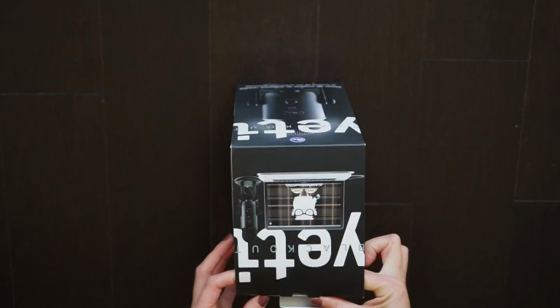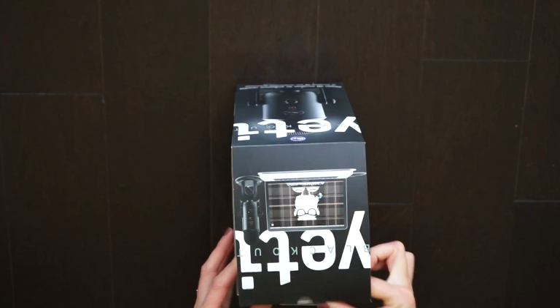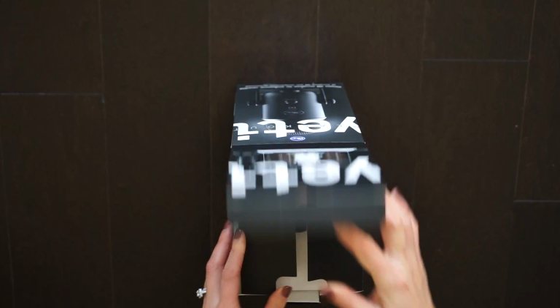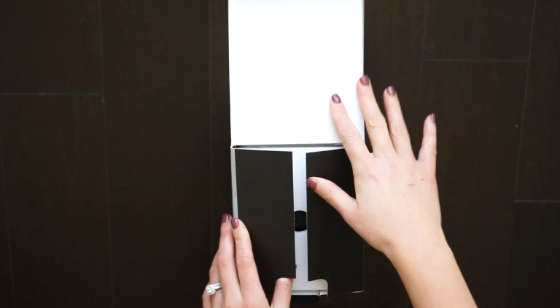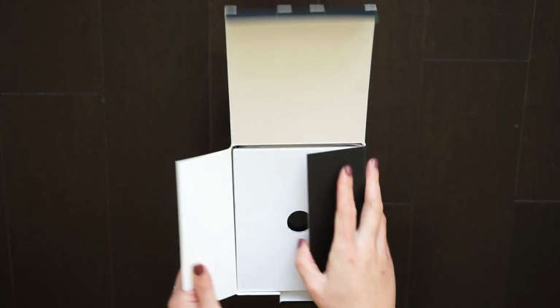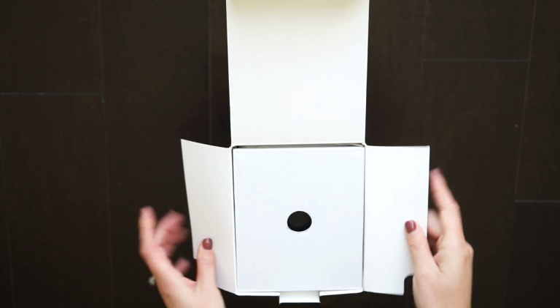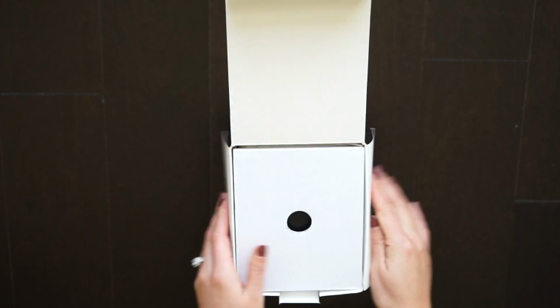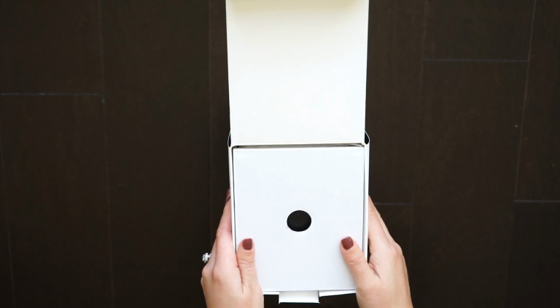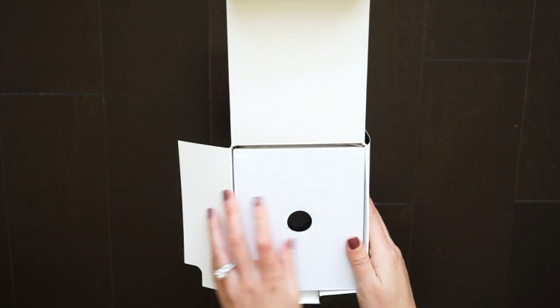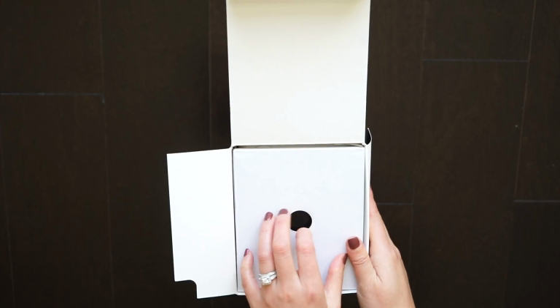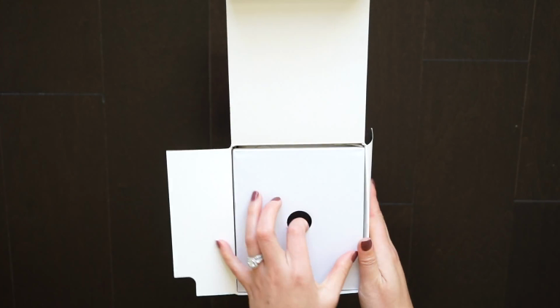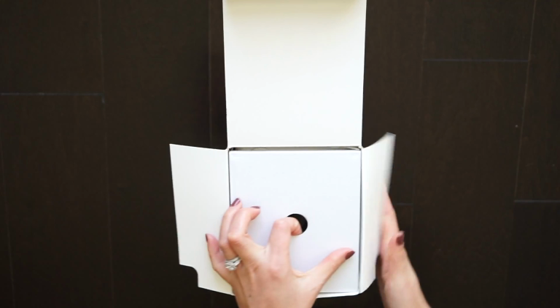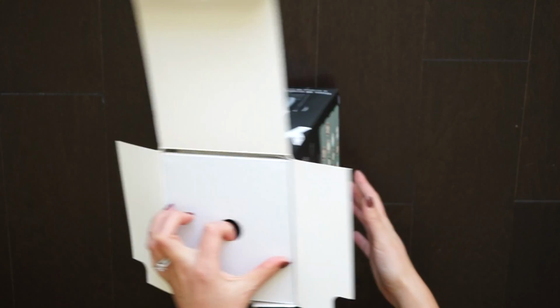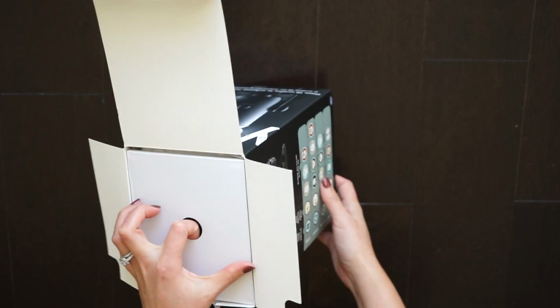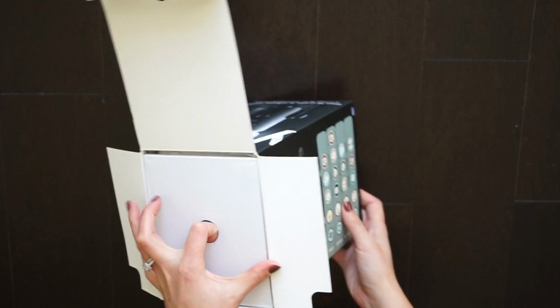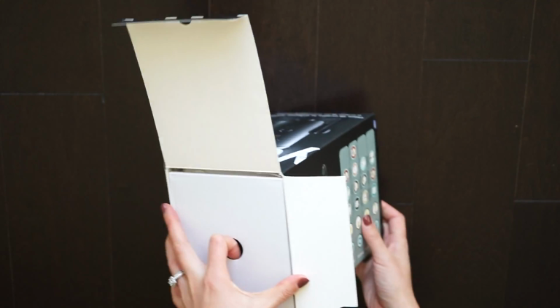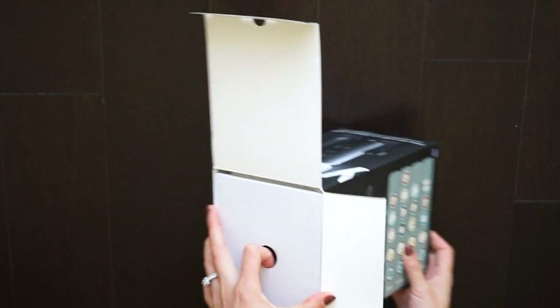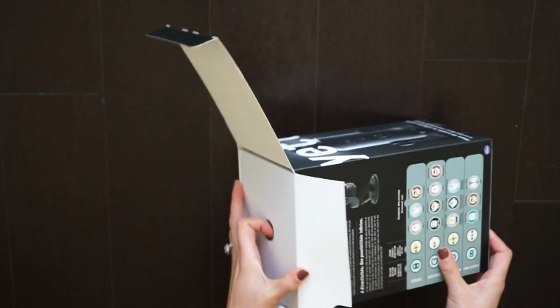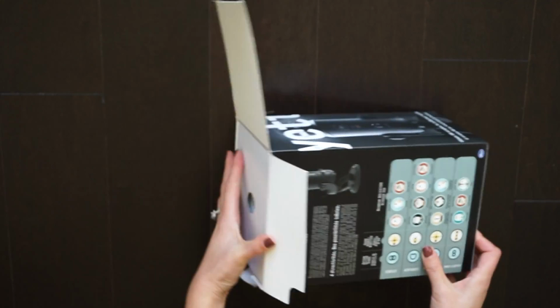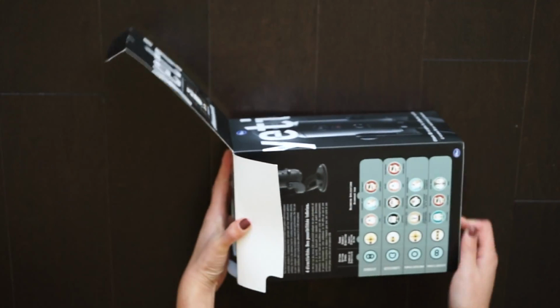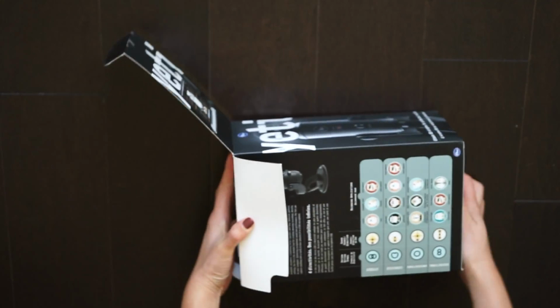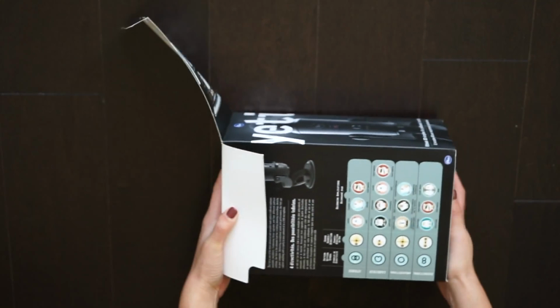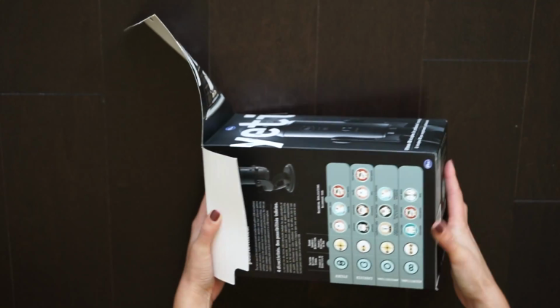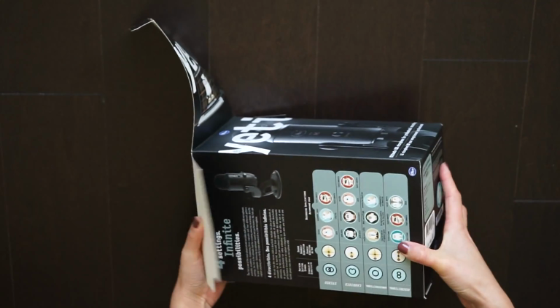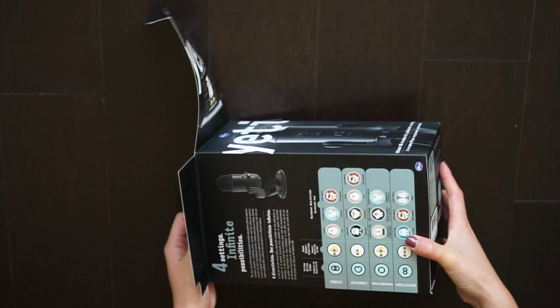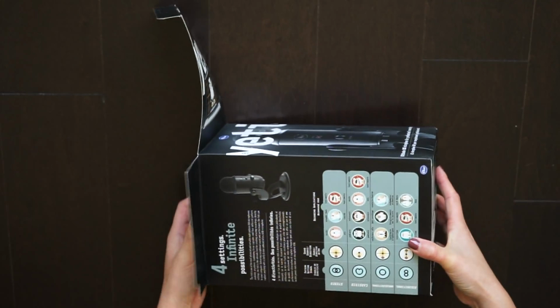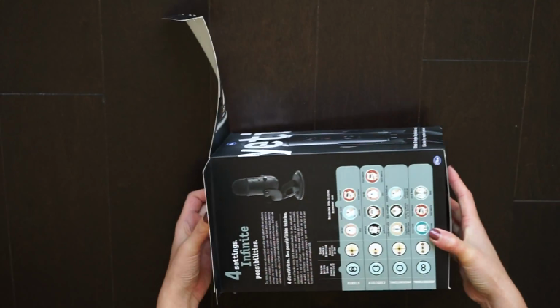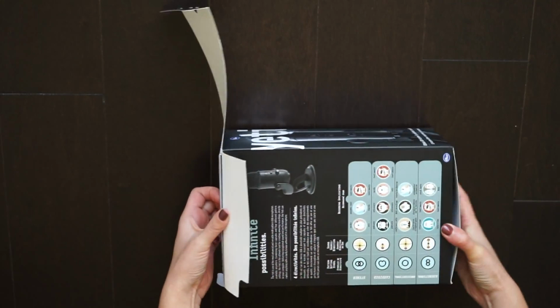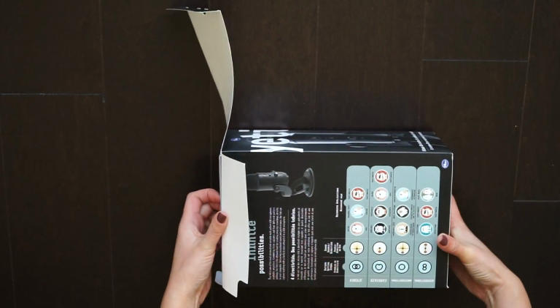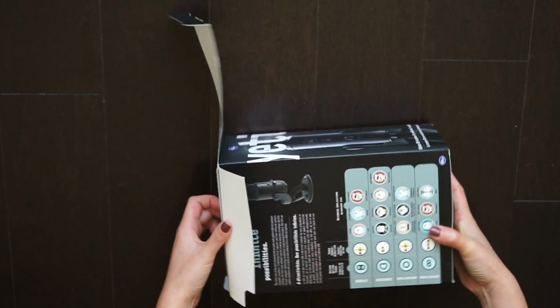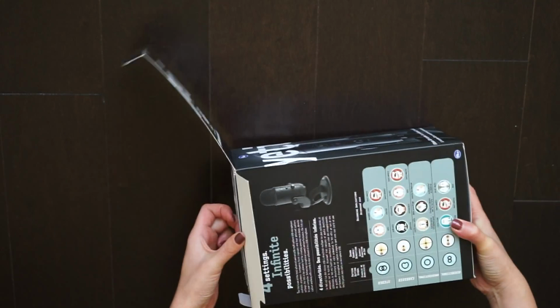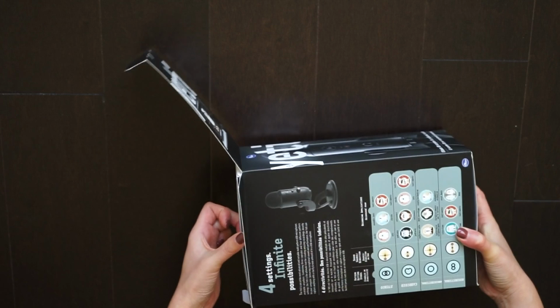So this is the Blue Yeti USB Microphone Blackout Edition. I ordered it from Amazon on a Monday night and received it on Thursday.